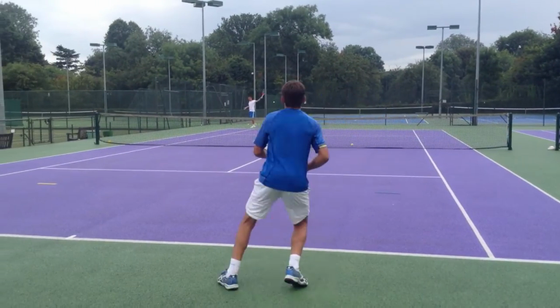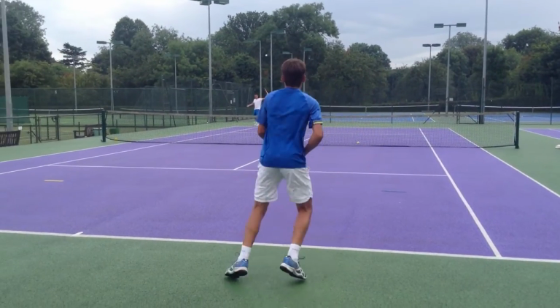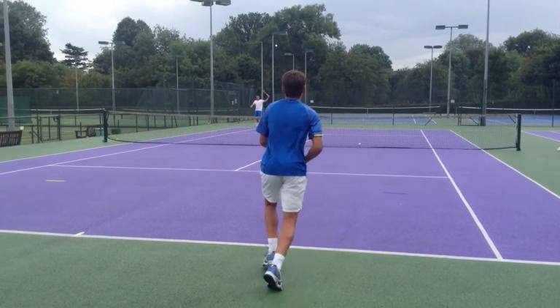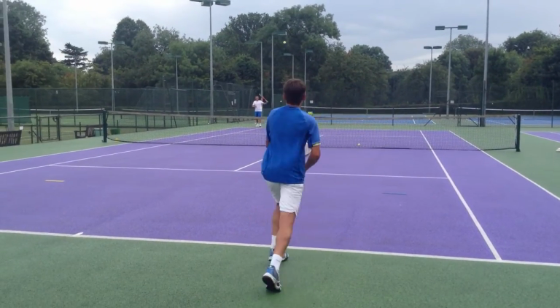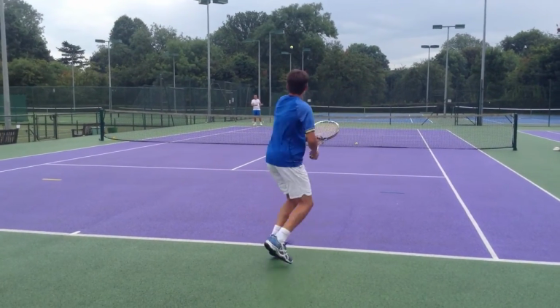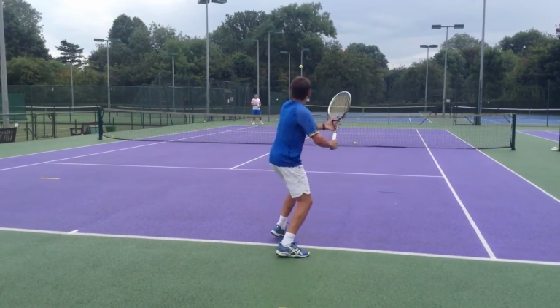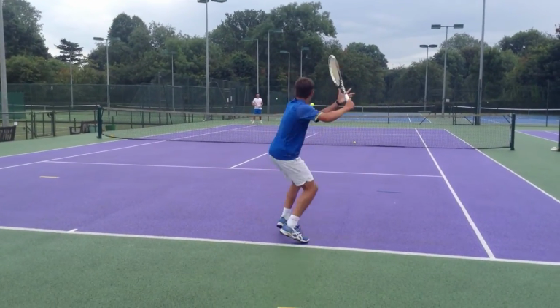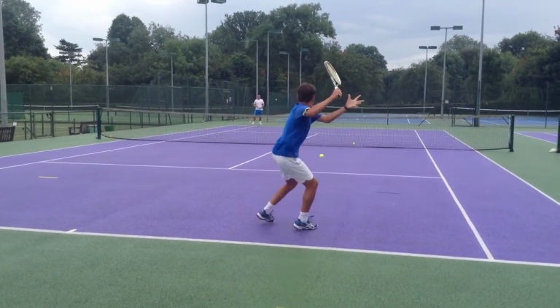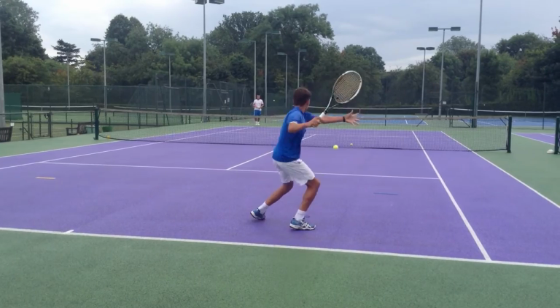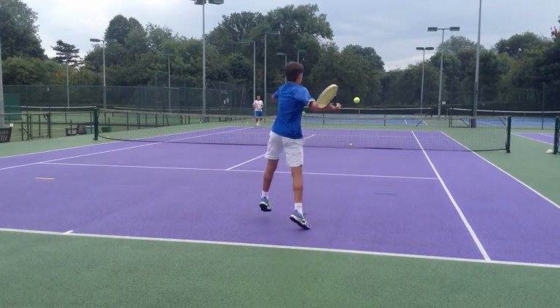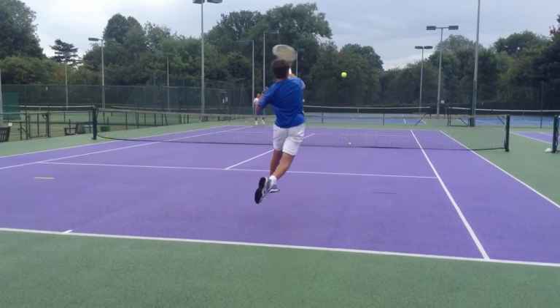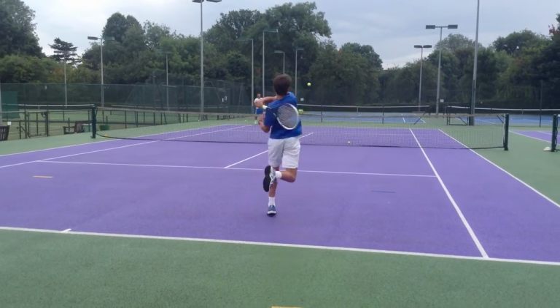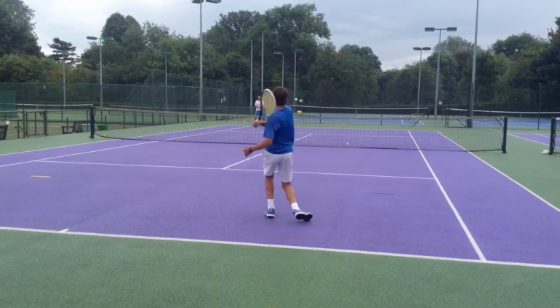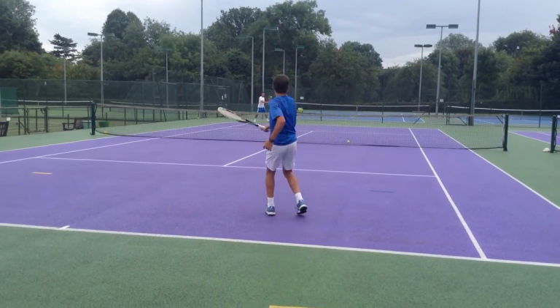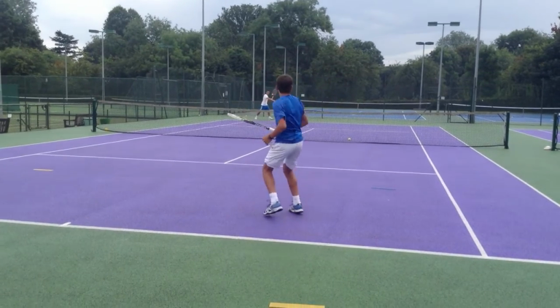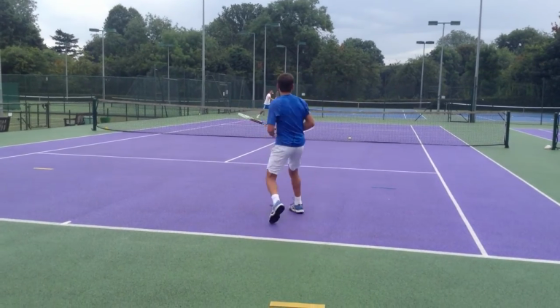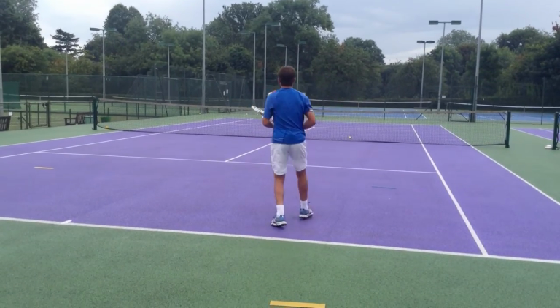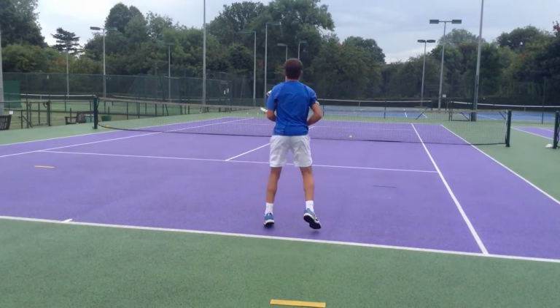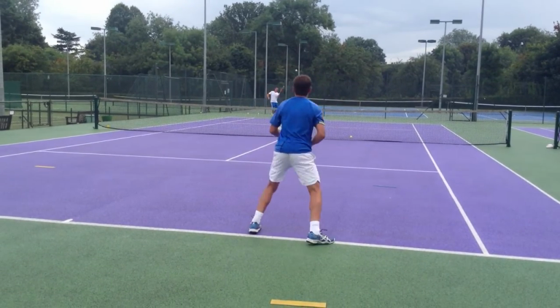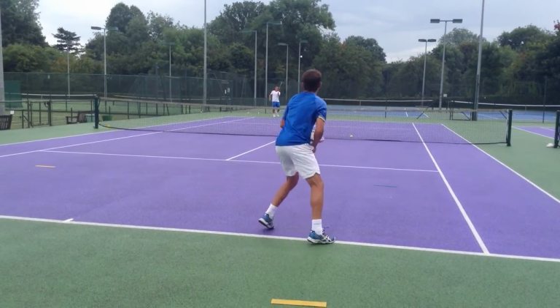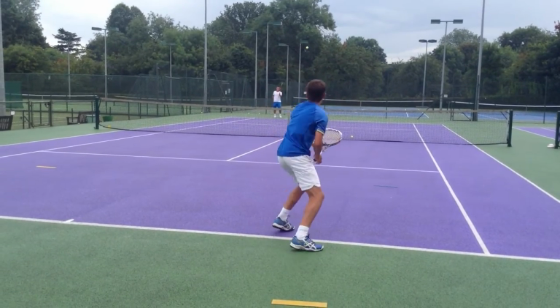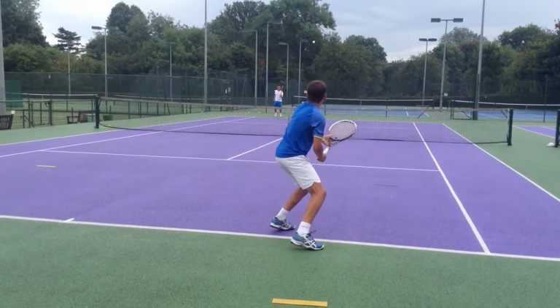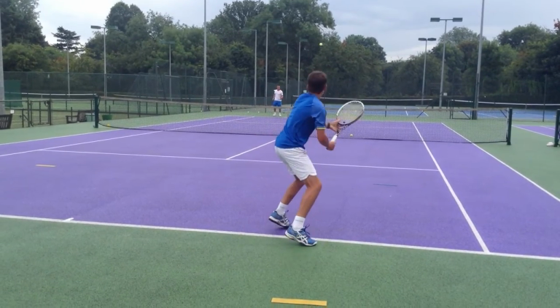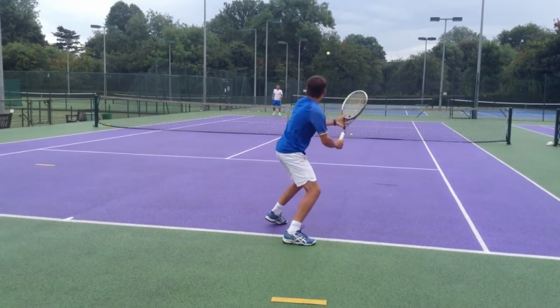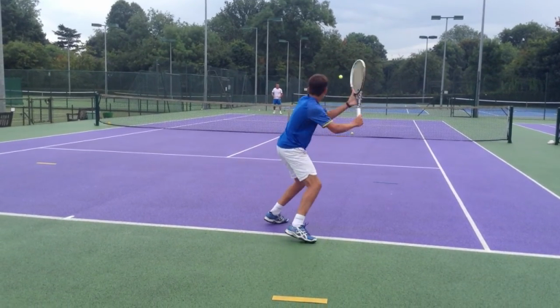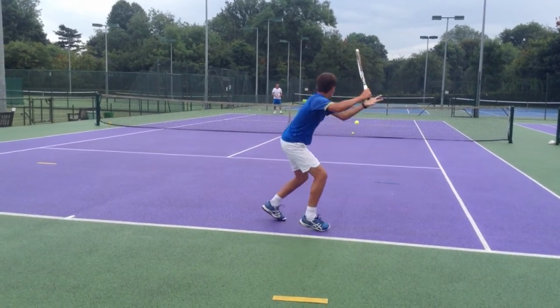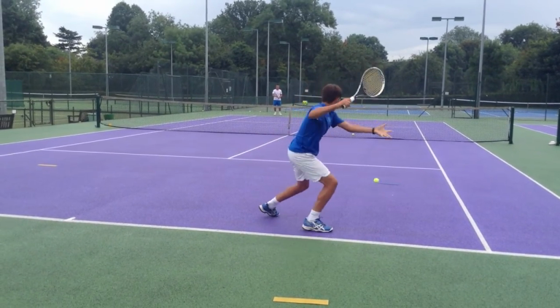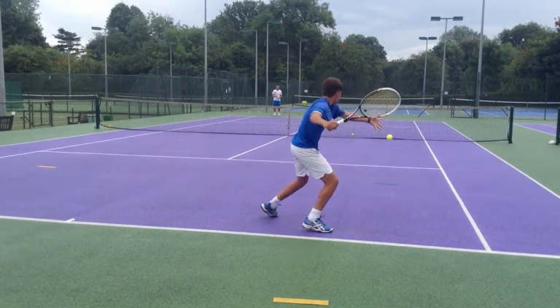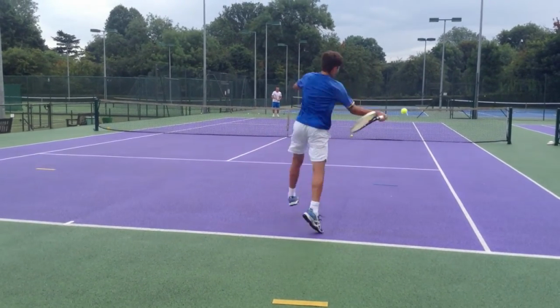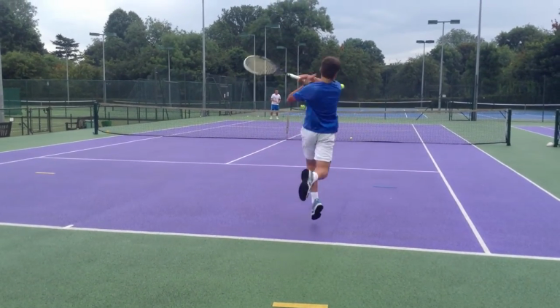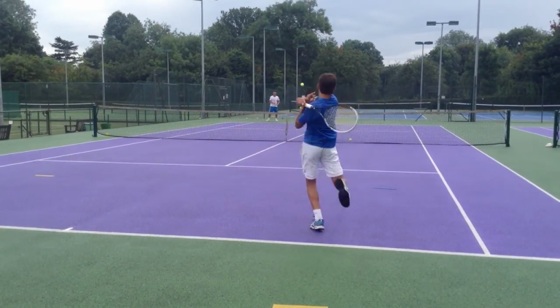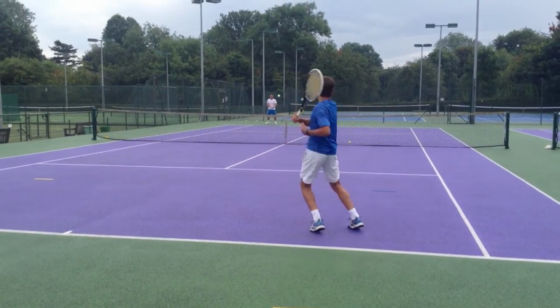Lots of leg drive coming into the action, getting the body weight going right the way through.